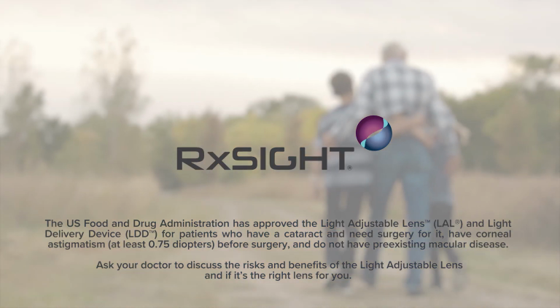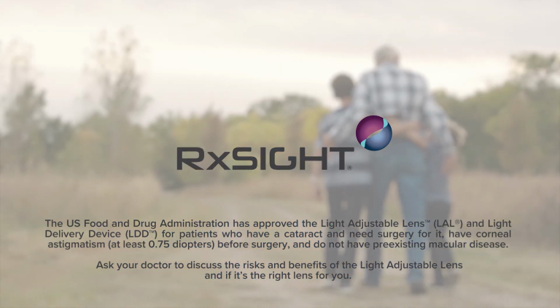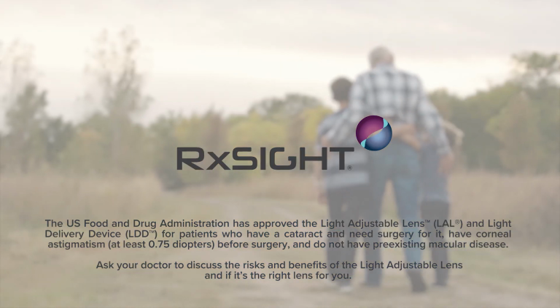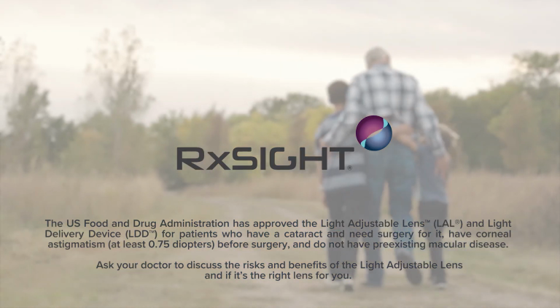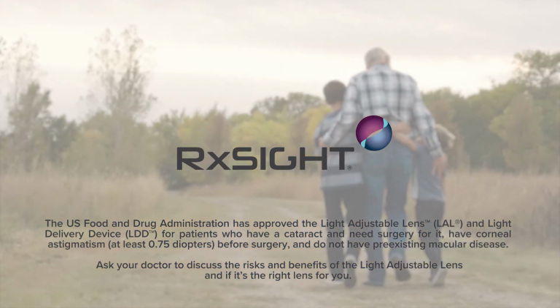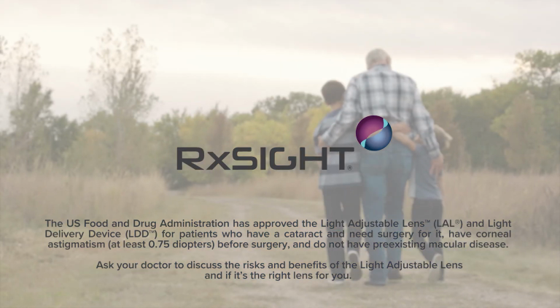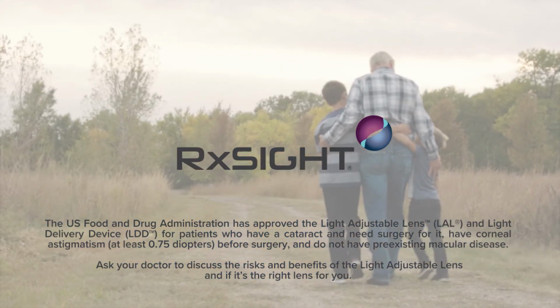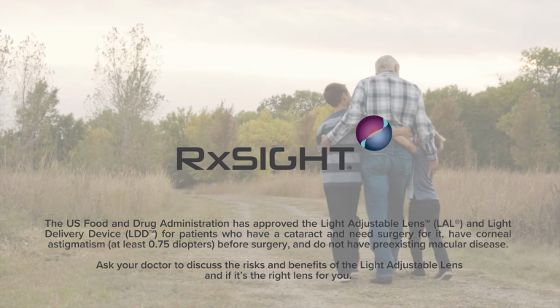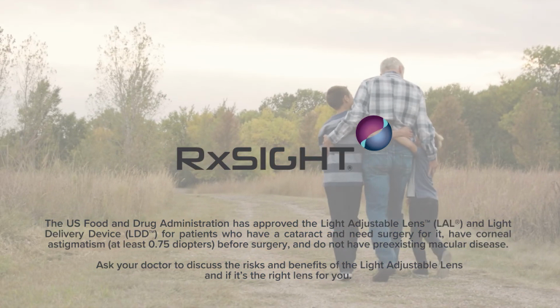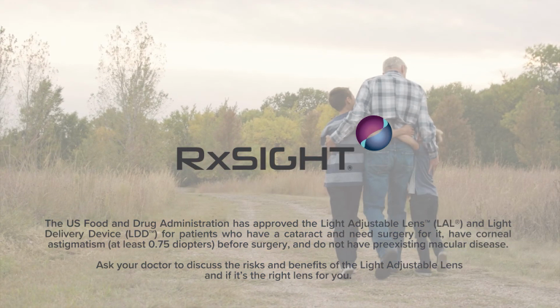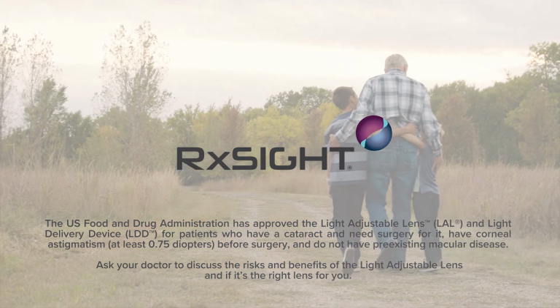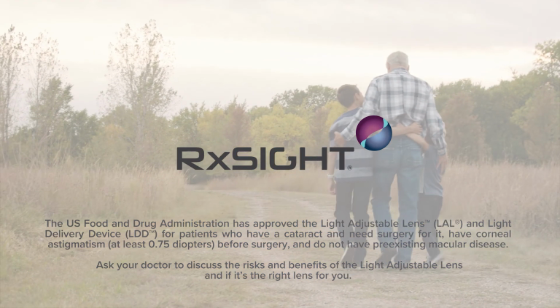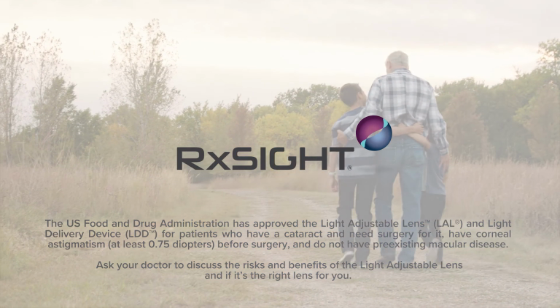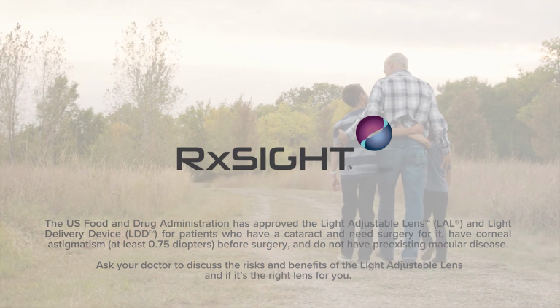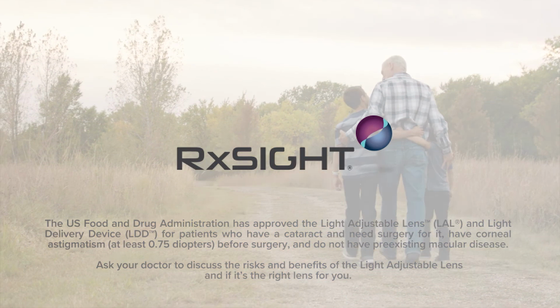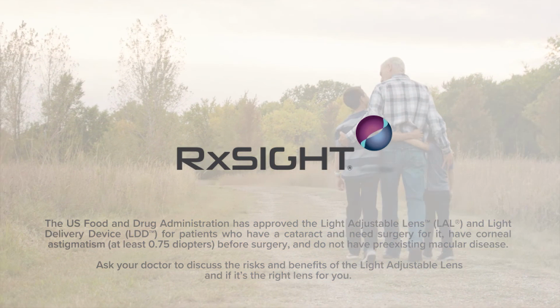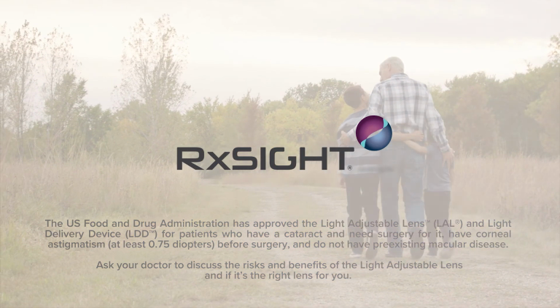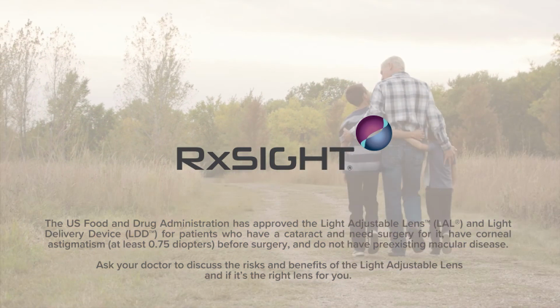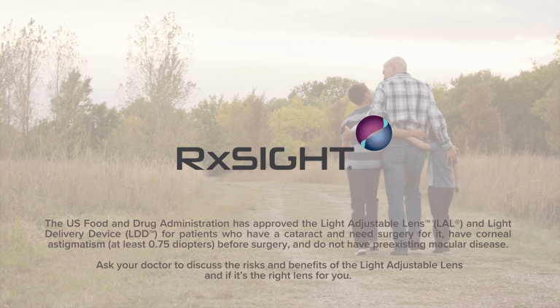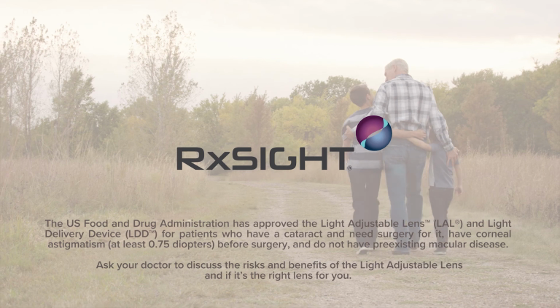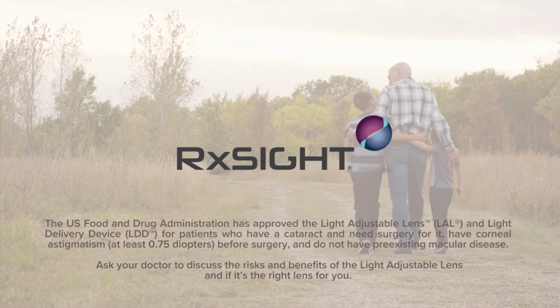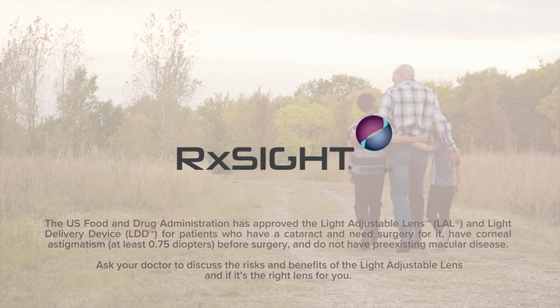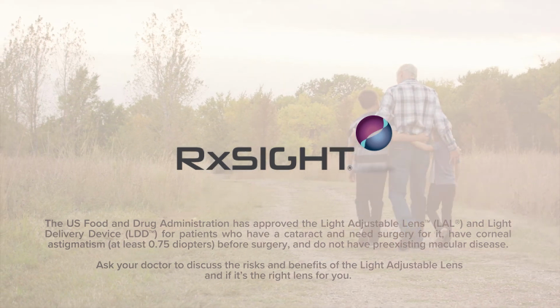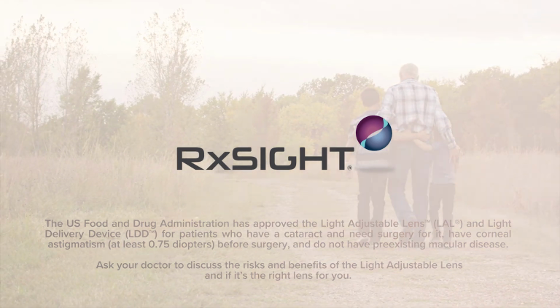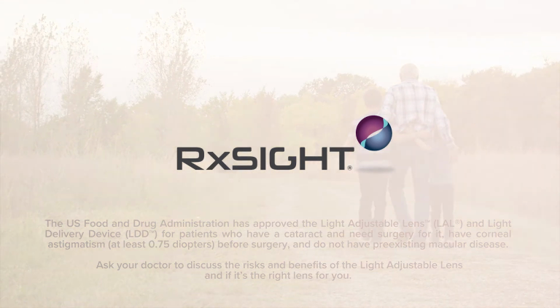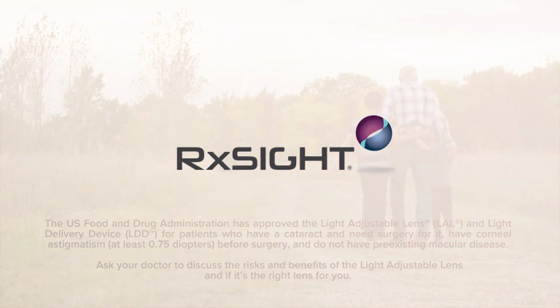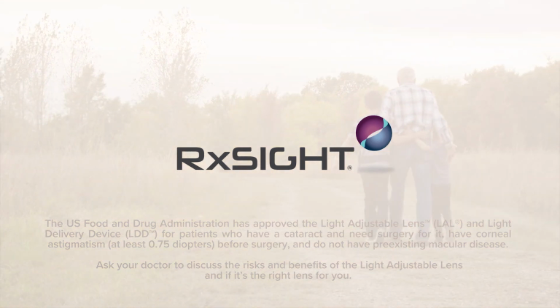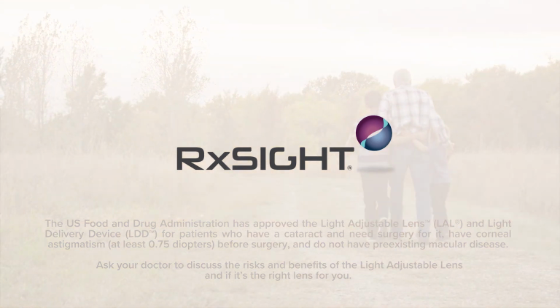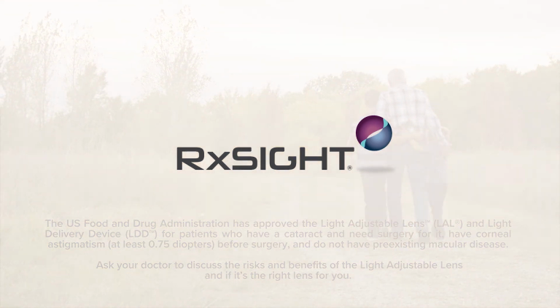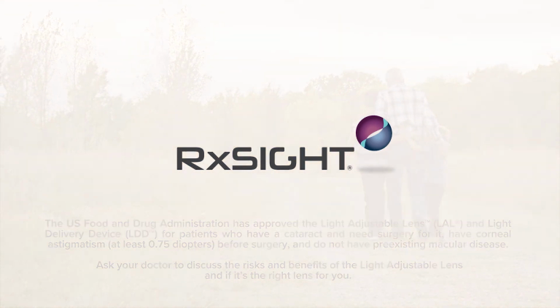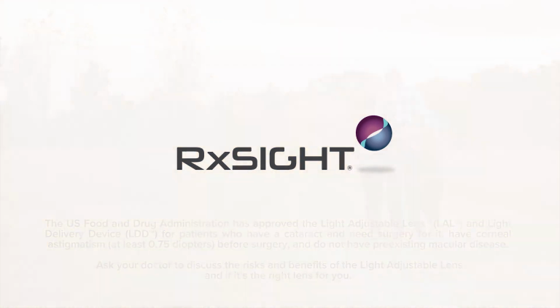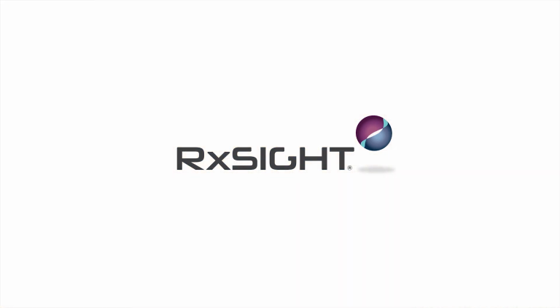Ask your doctor to discuss the risks and benefits of the light adjustable lens and if it's the right lens for you.